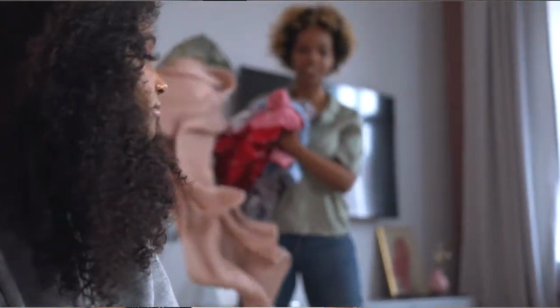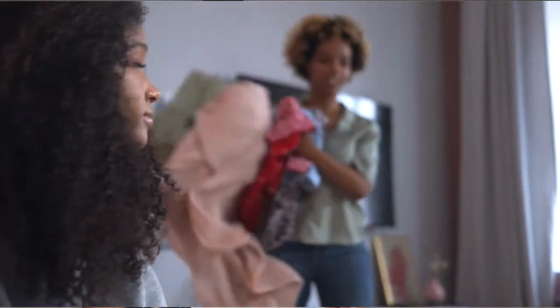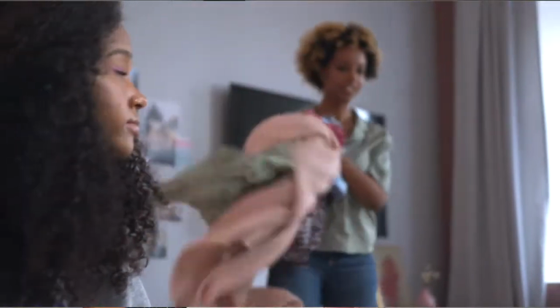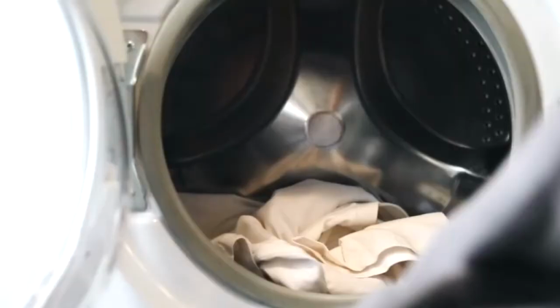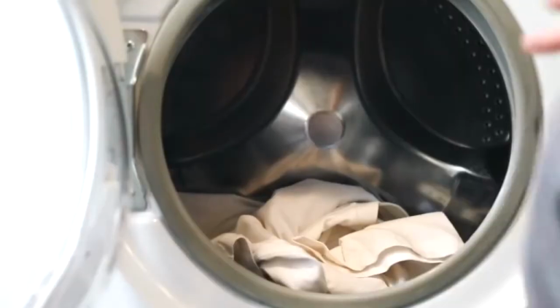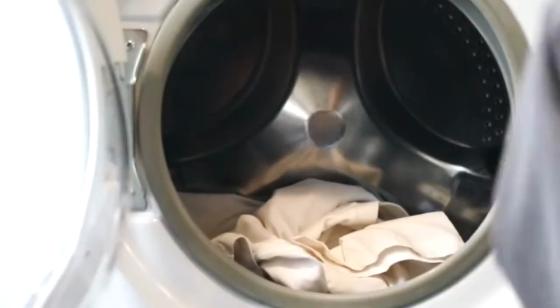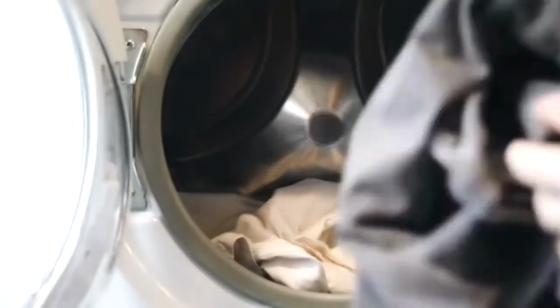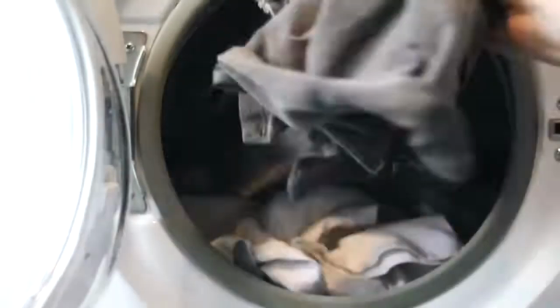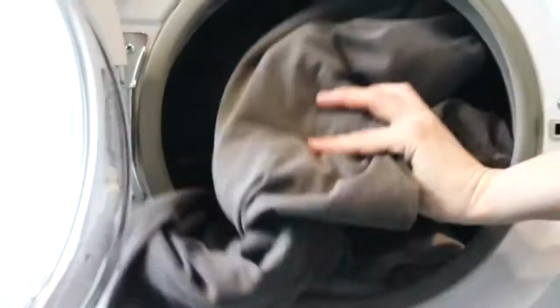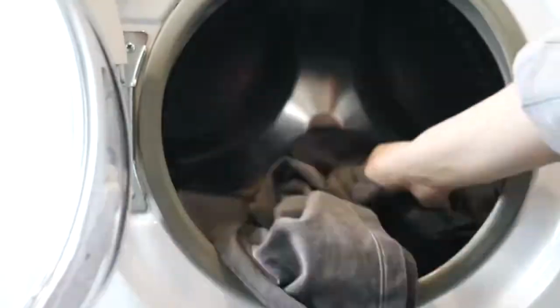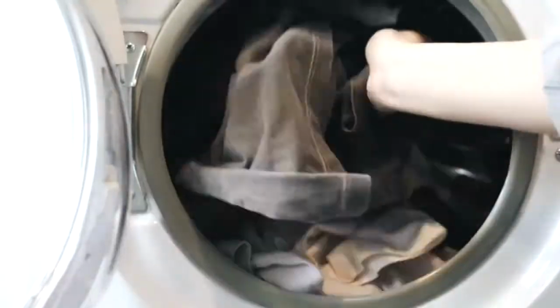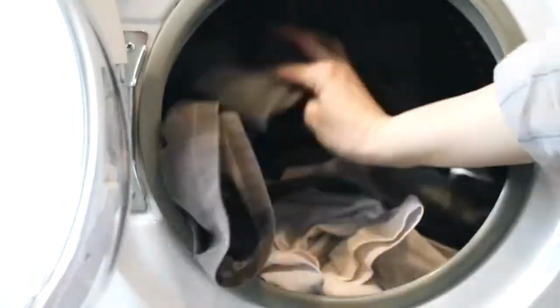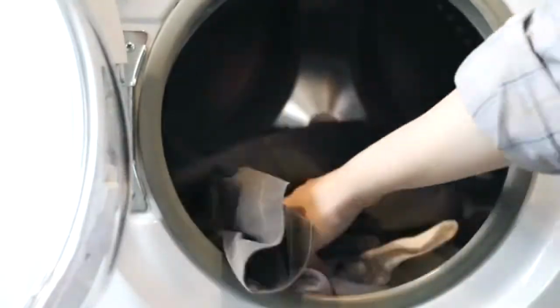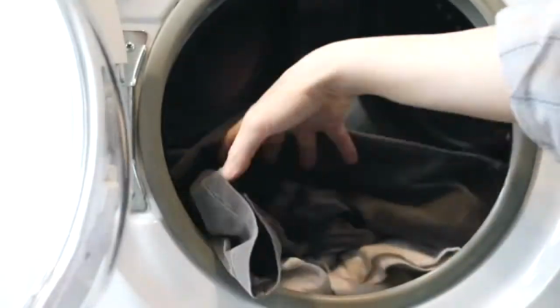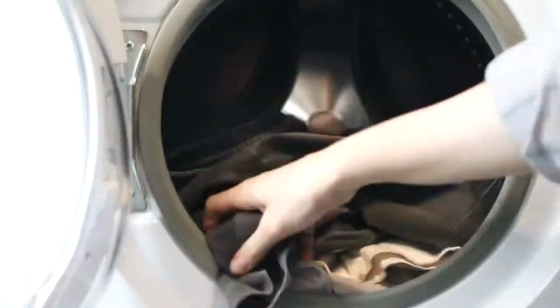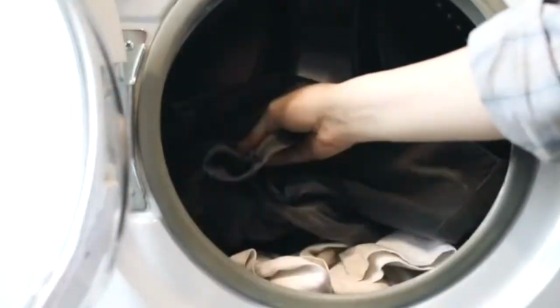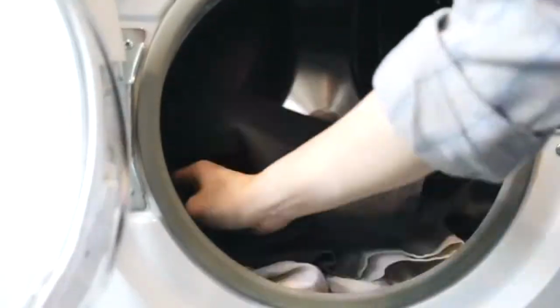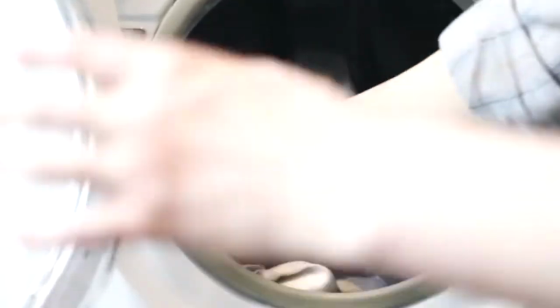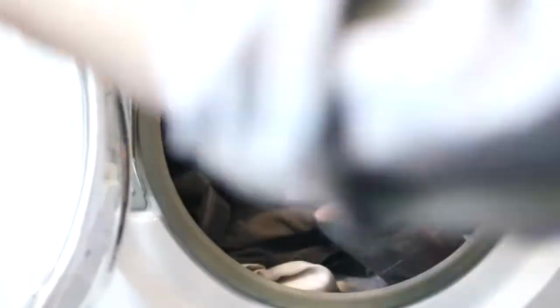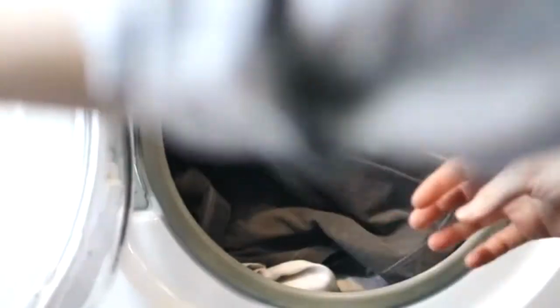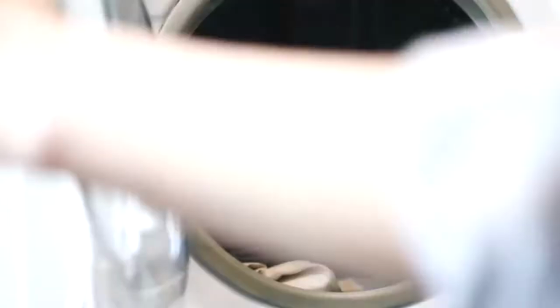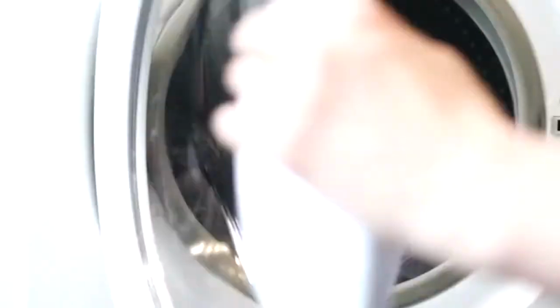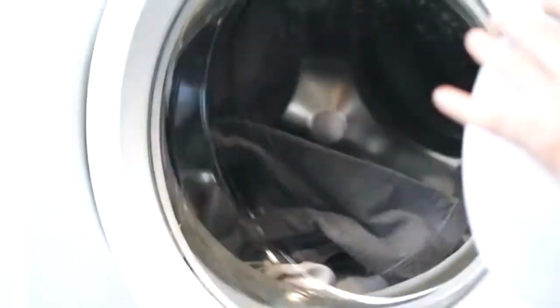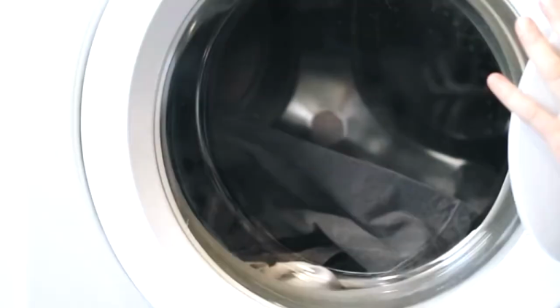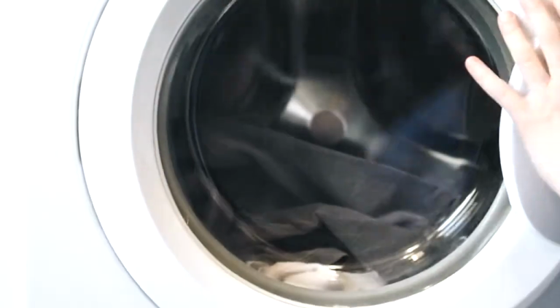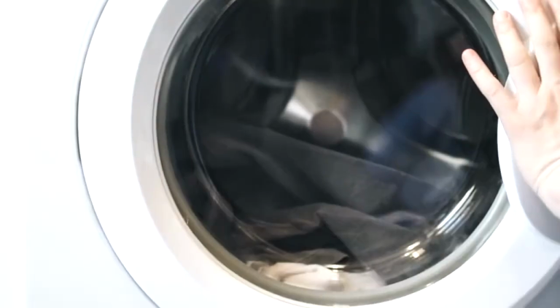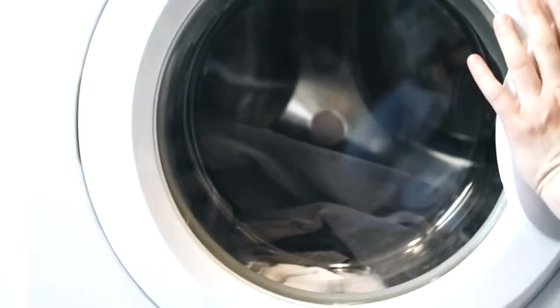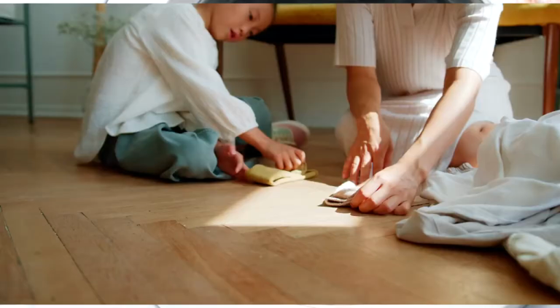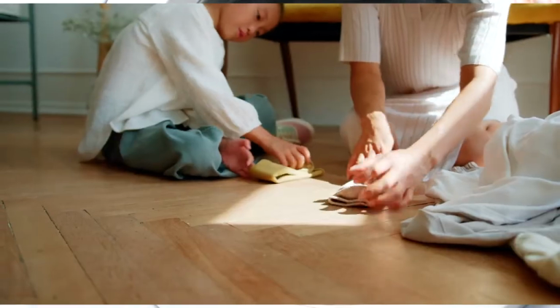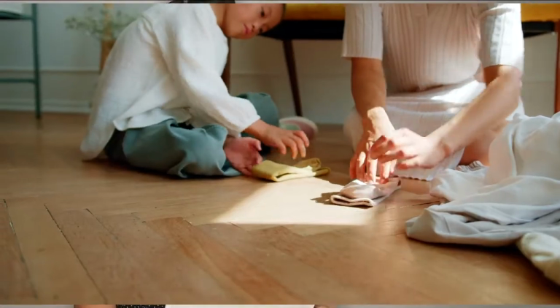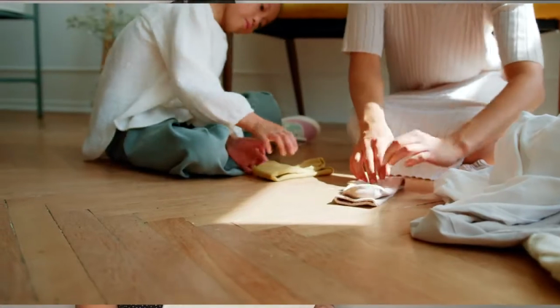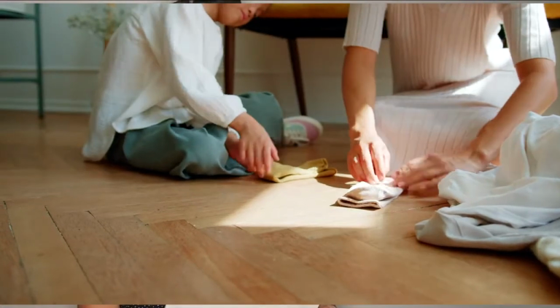And finally number five: do one load of laundry. This includes washing, folding, and putting it away.